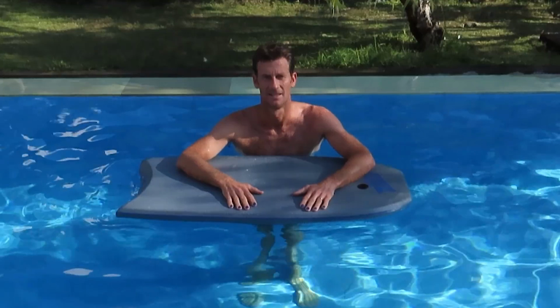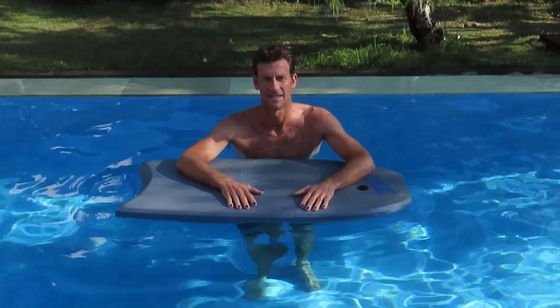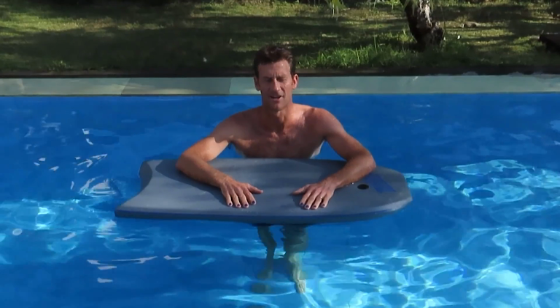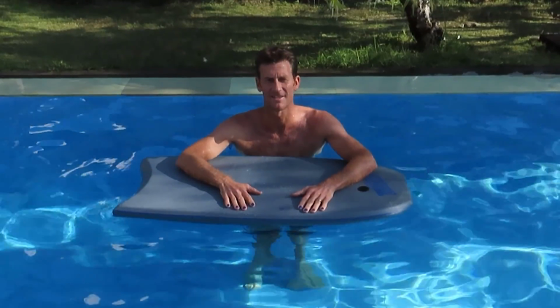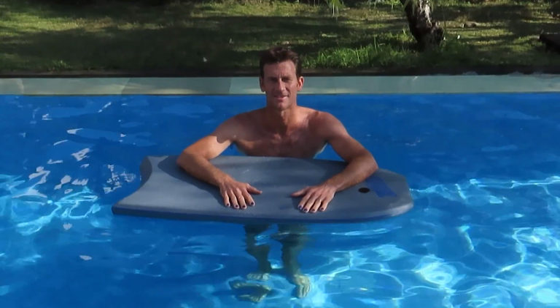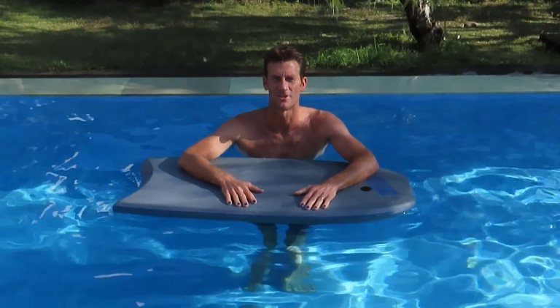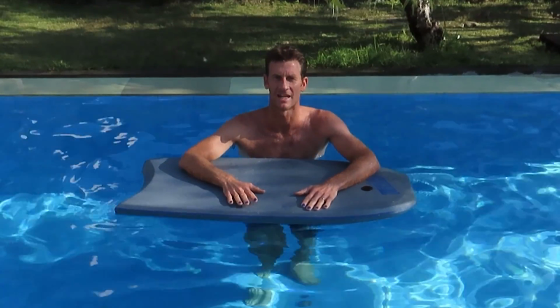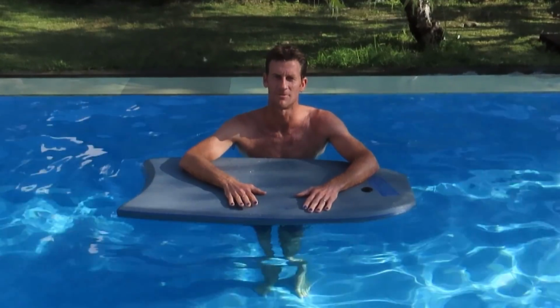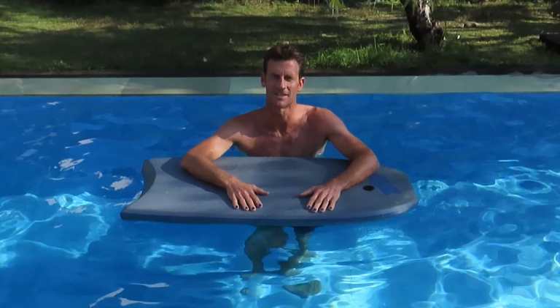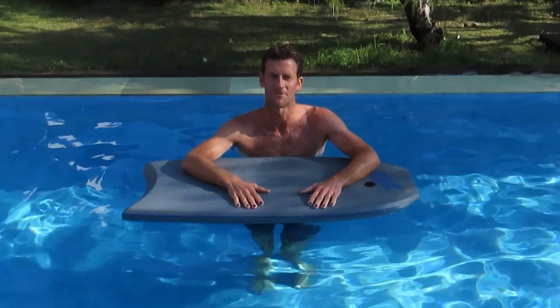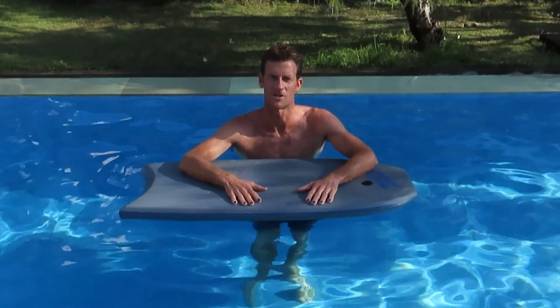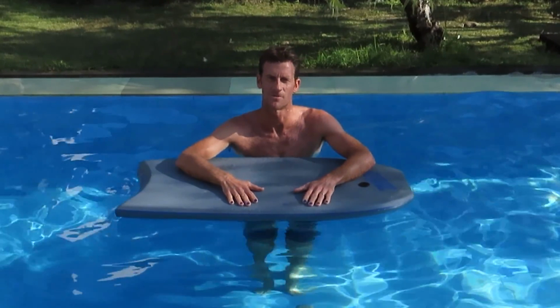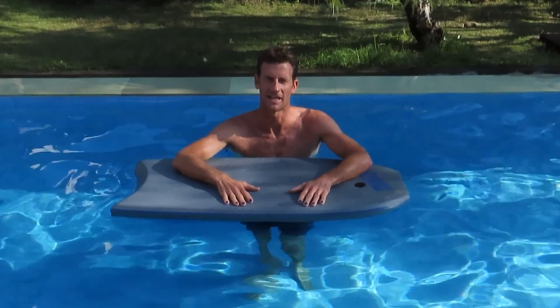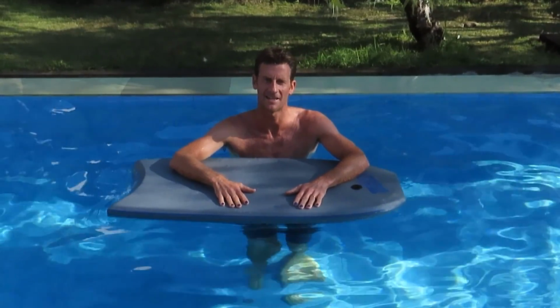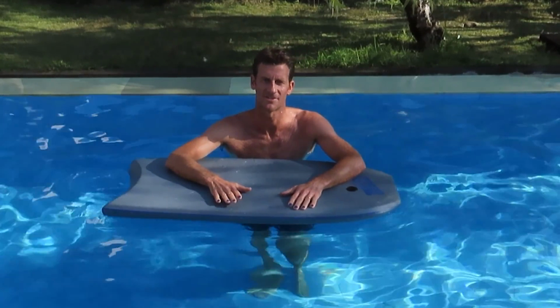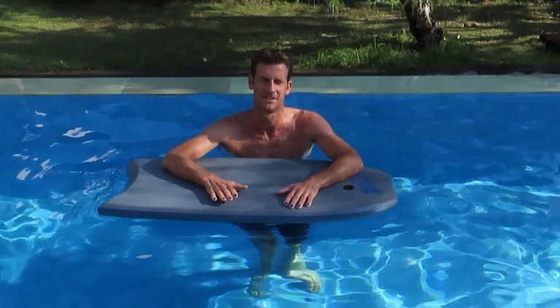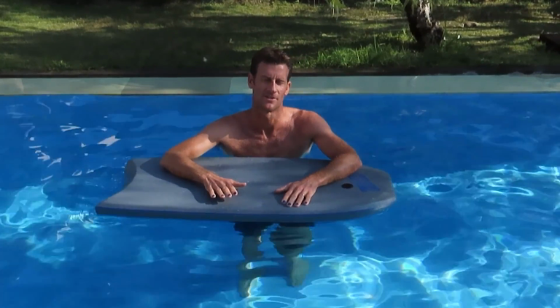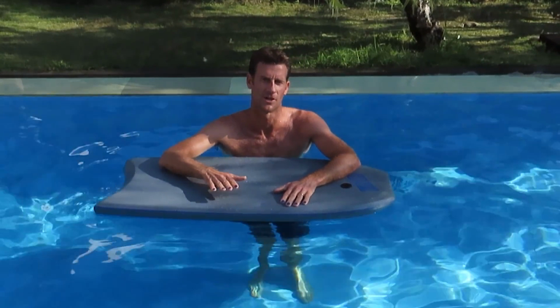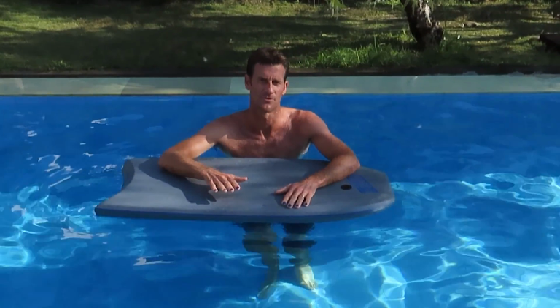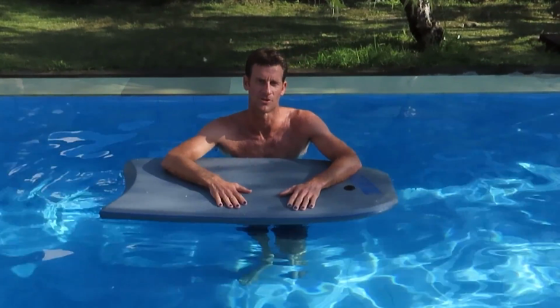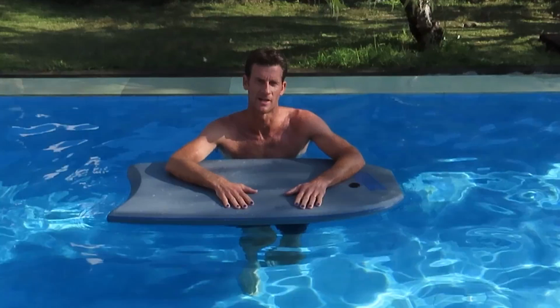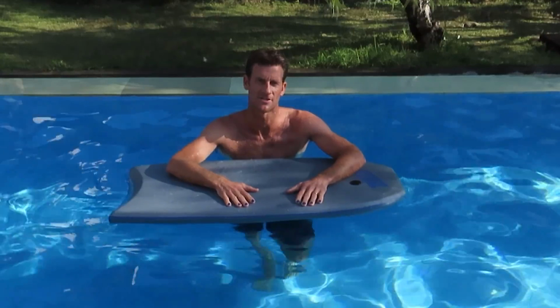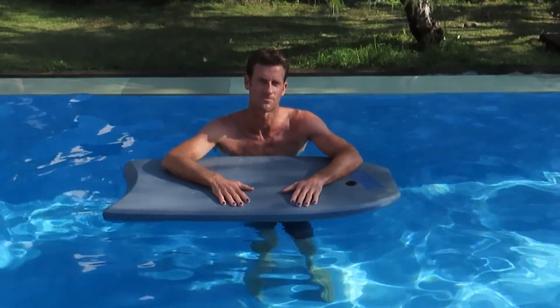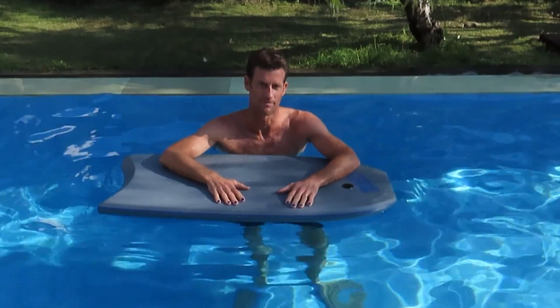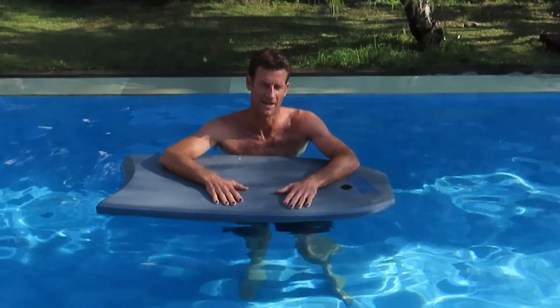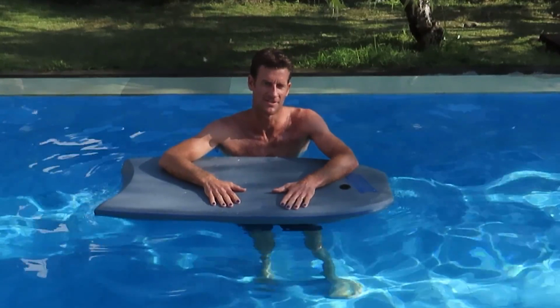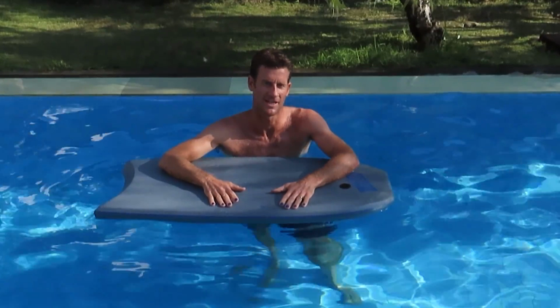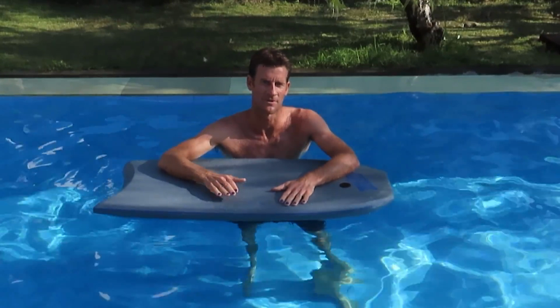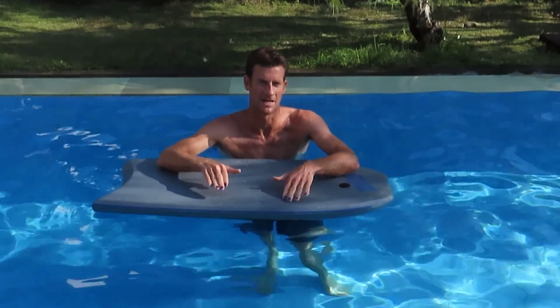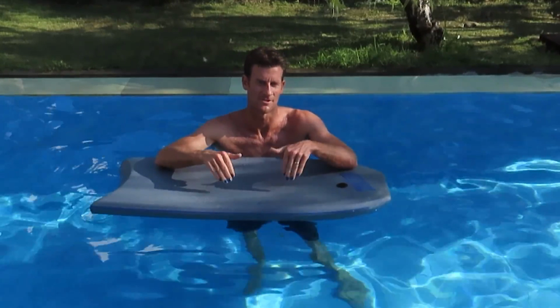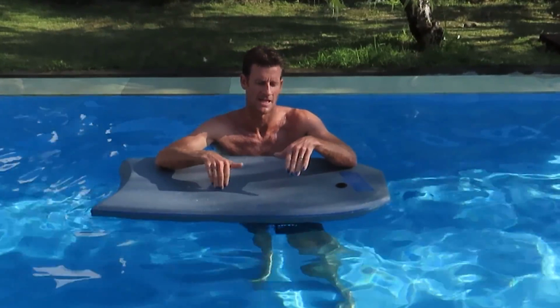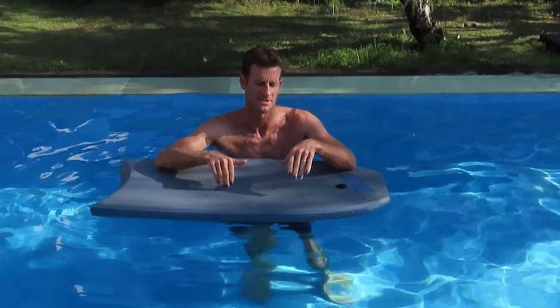Hey guys, Coach Hardwell here with Bodybuilding Hacks. We're going to go through the correct sprint paddling today with arms and legs.